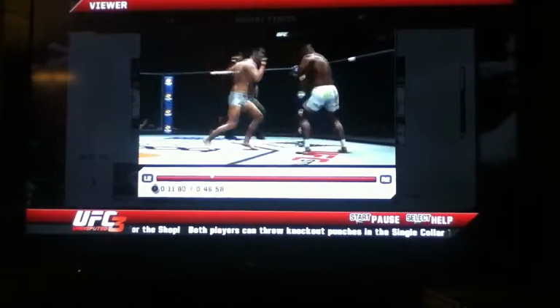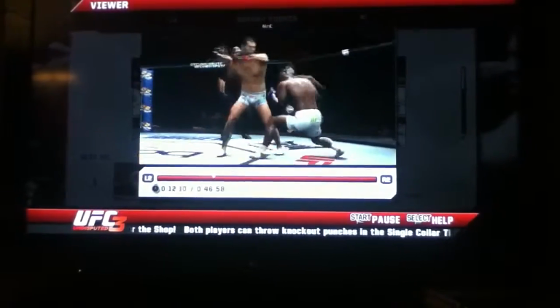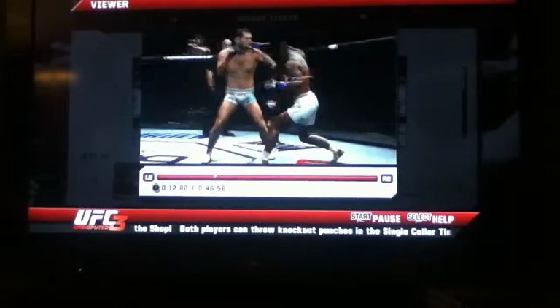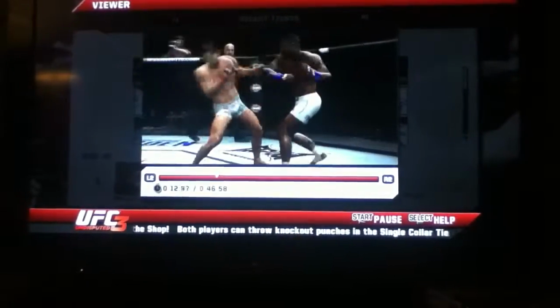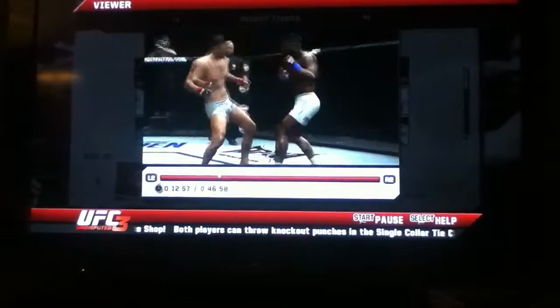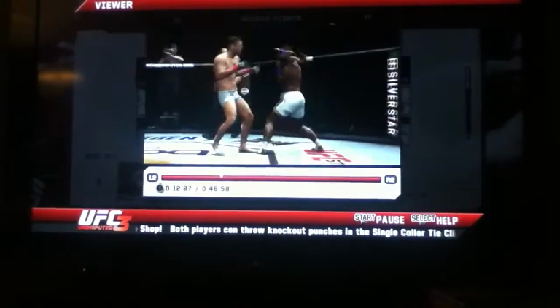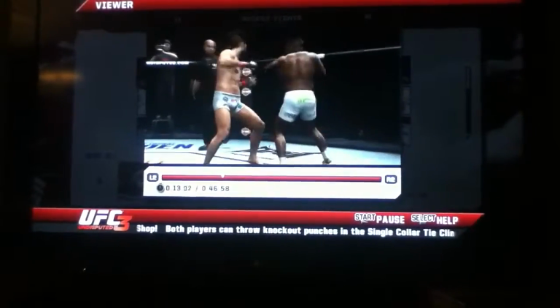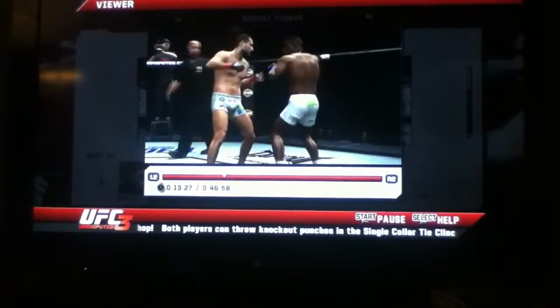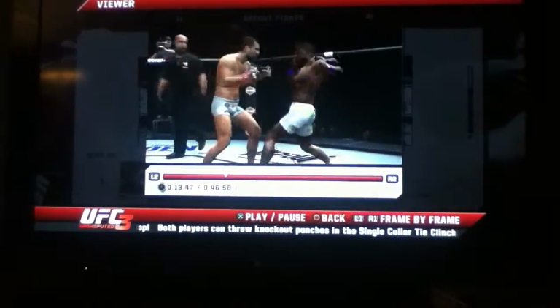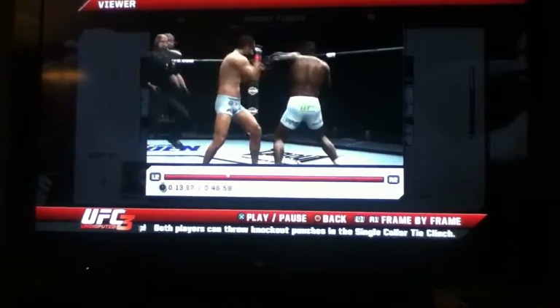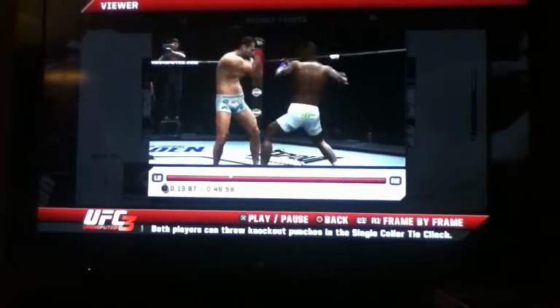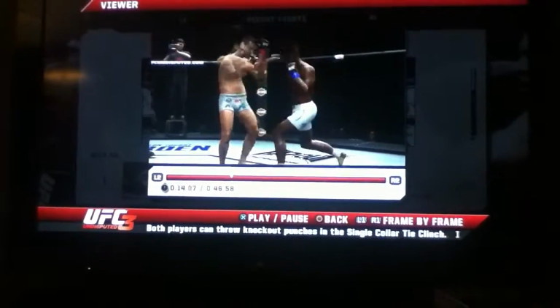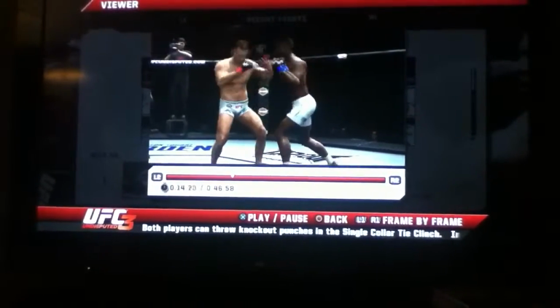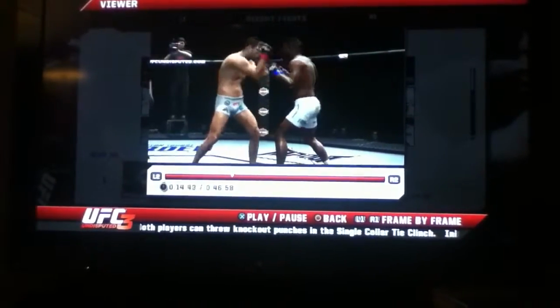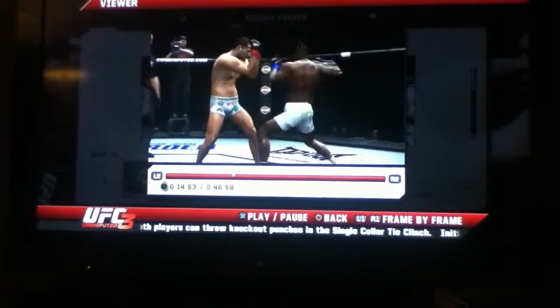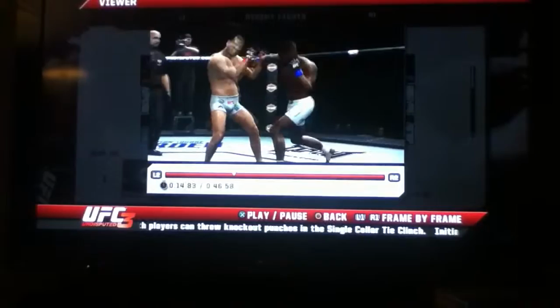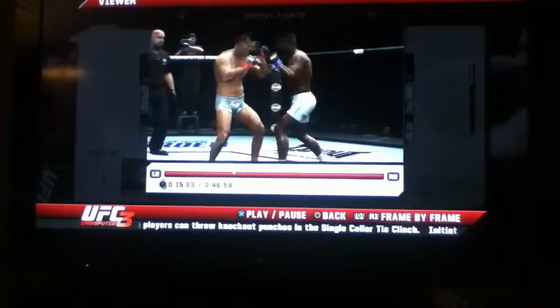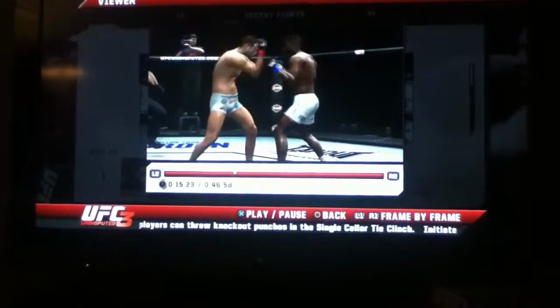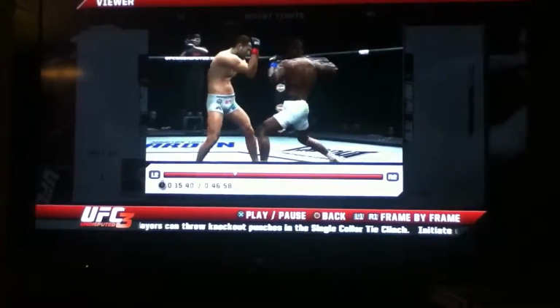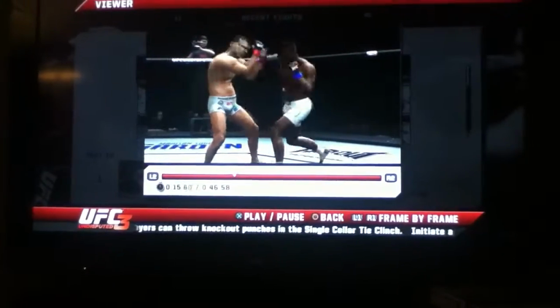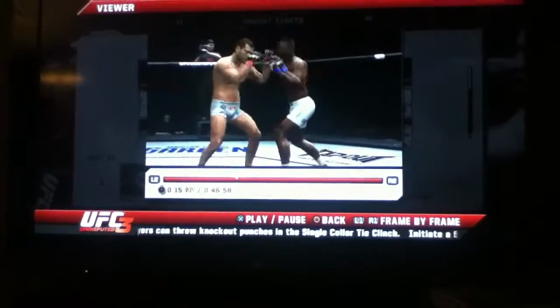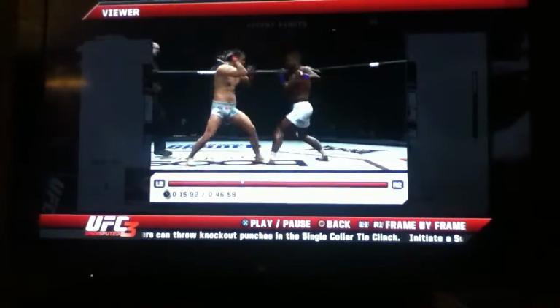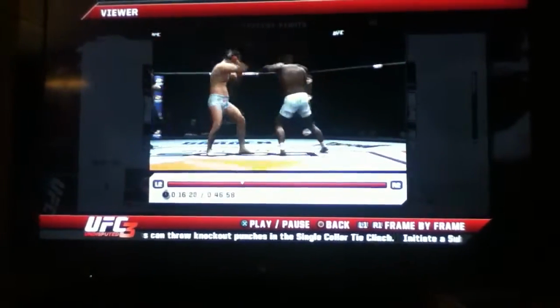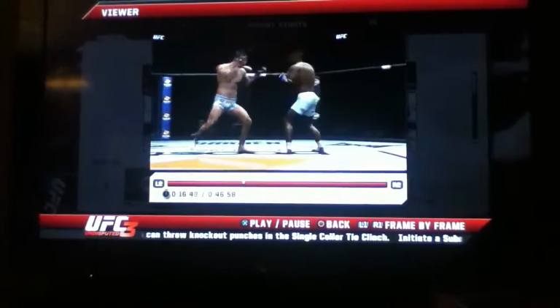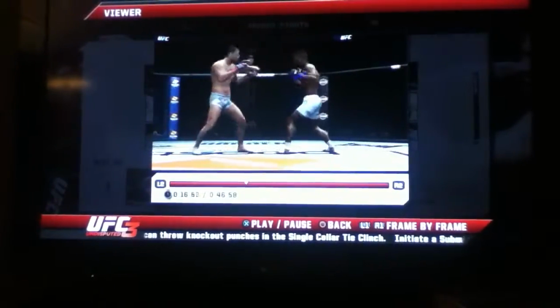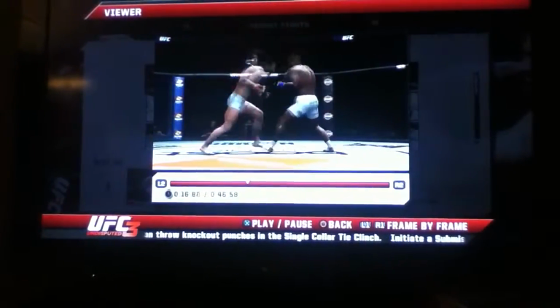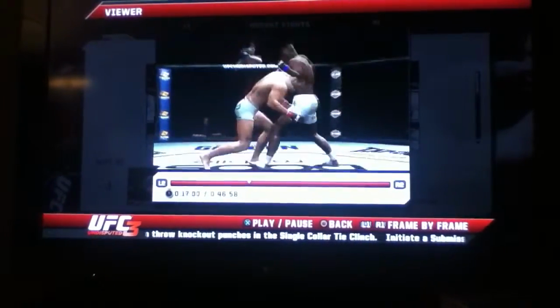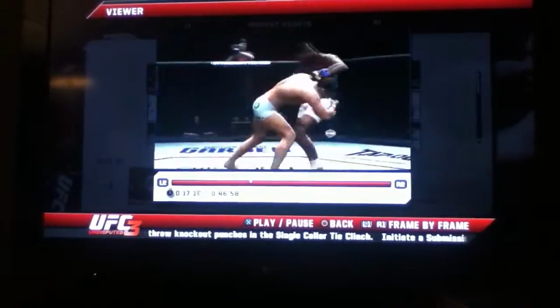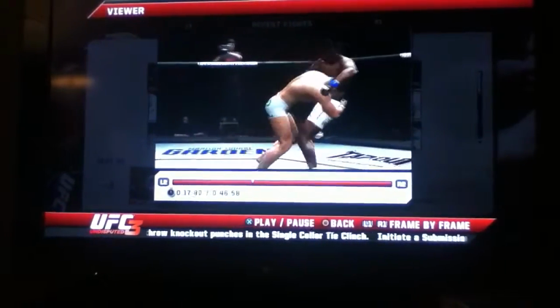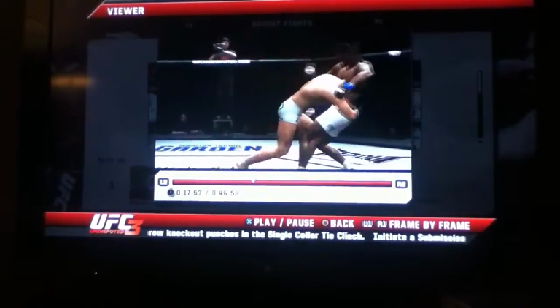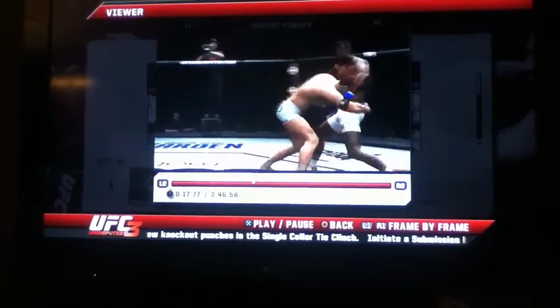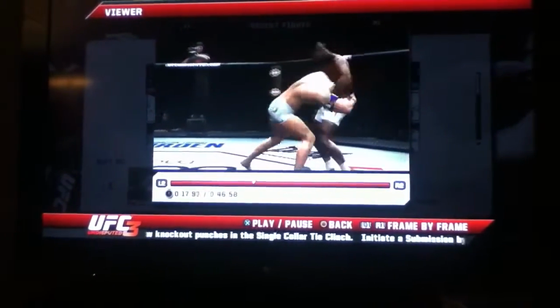These are big shots — that right hand hurt him! He got rocked, but man, he snapped back quick.